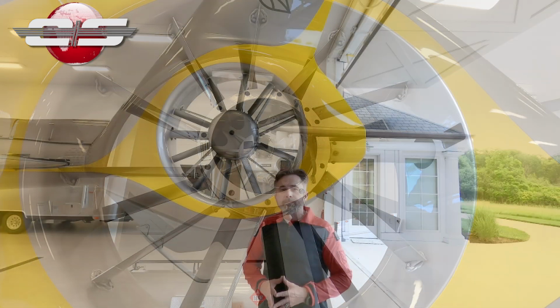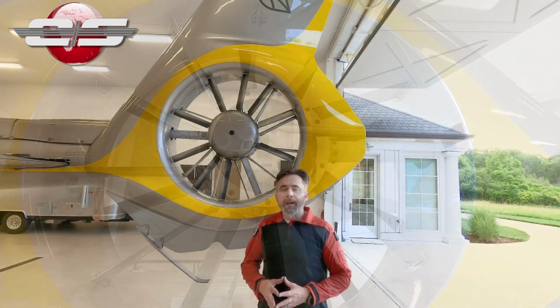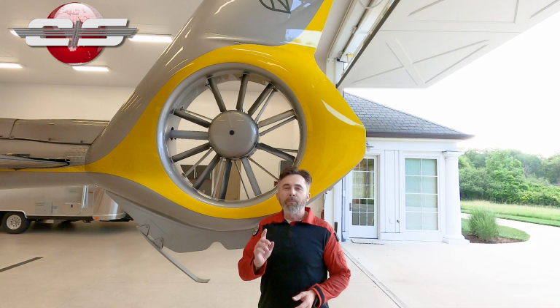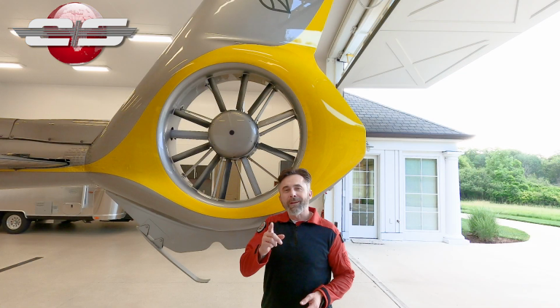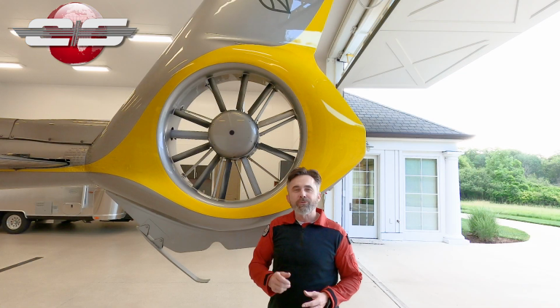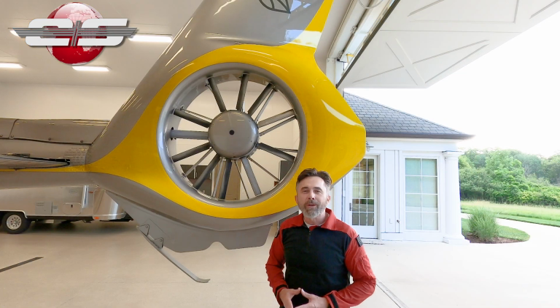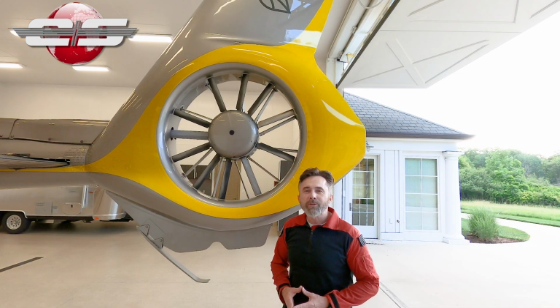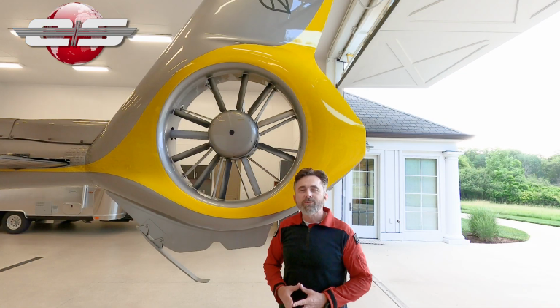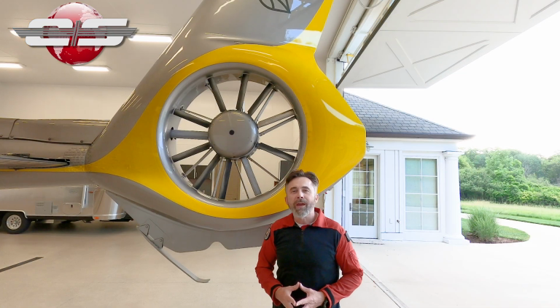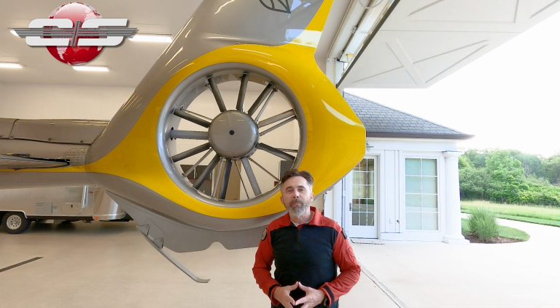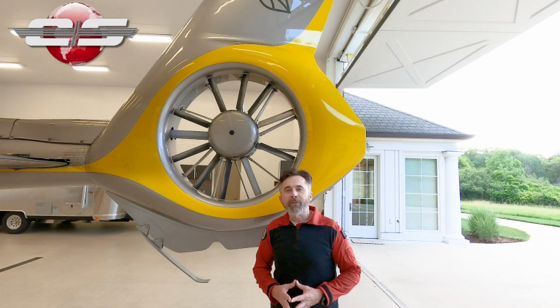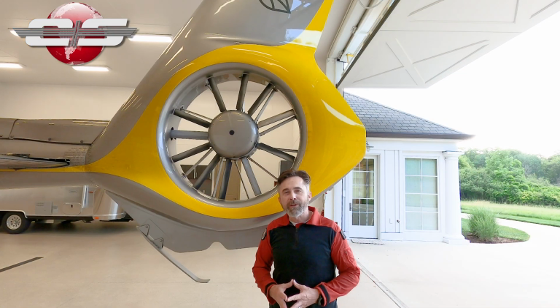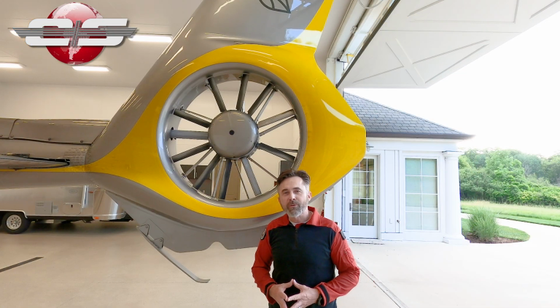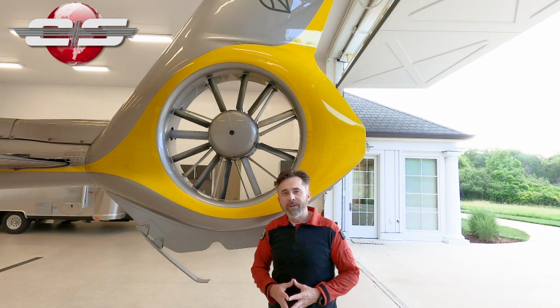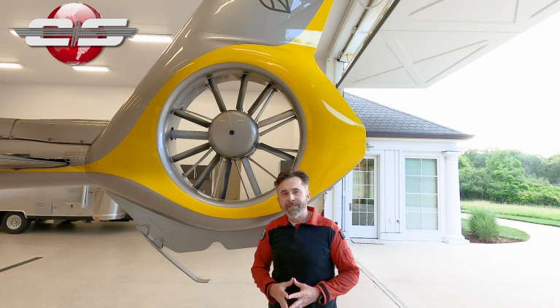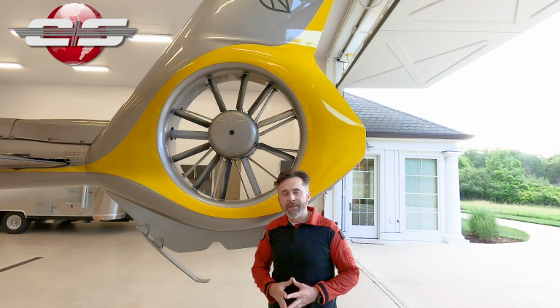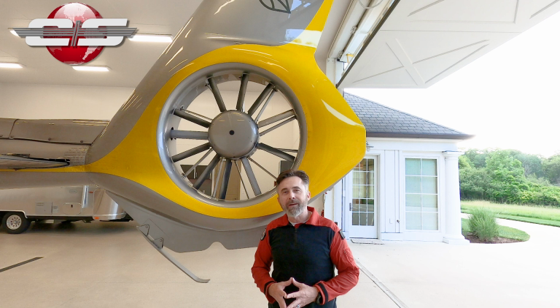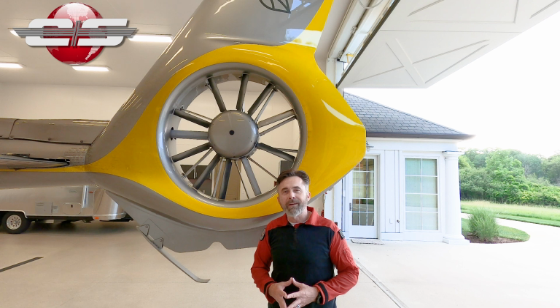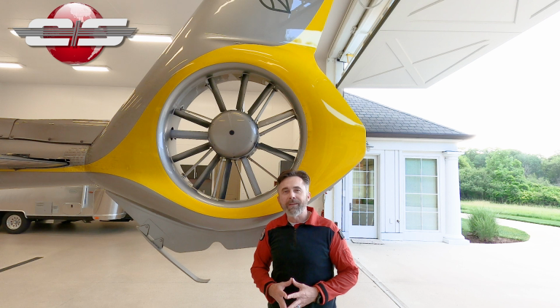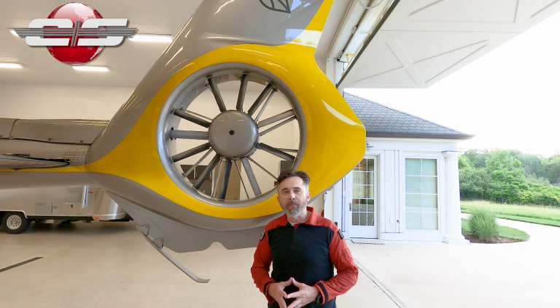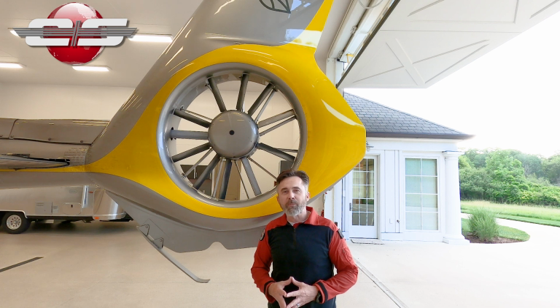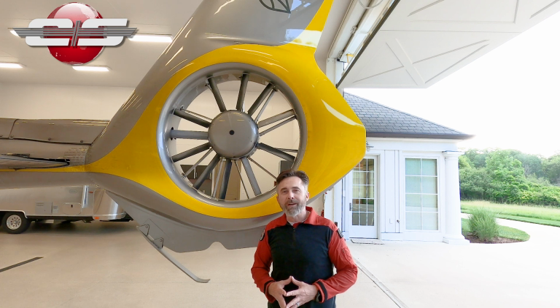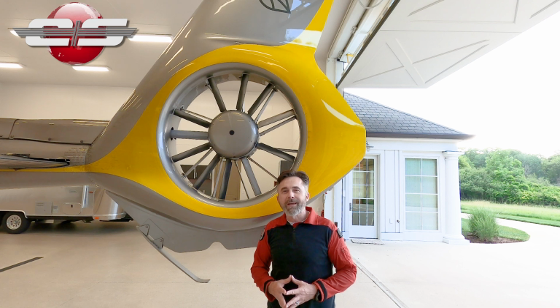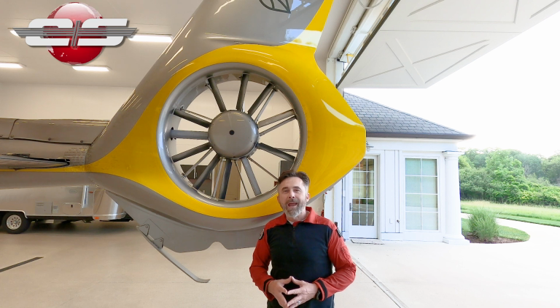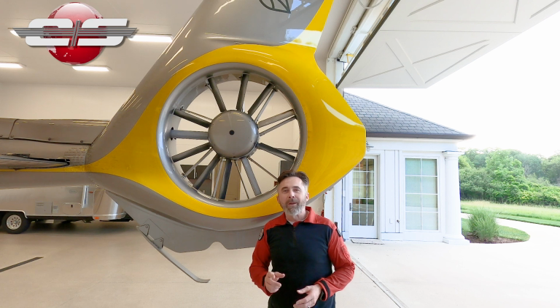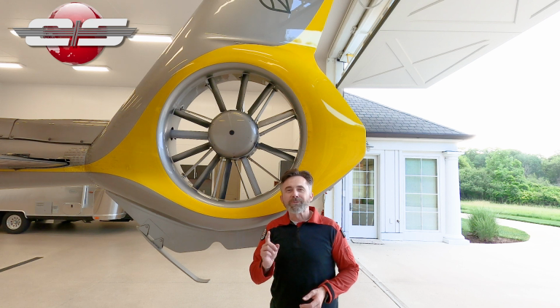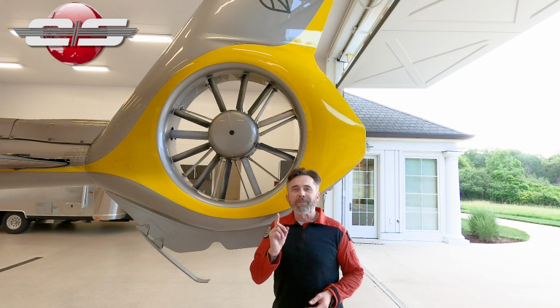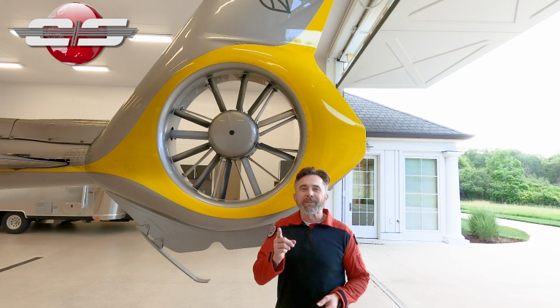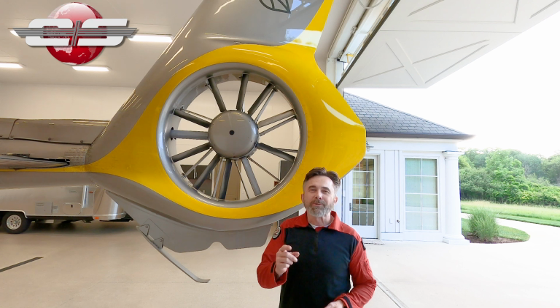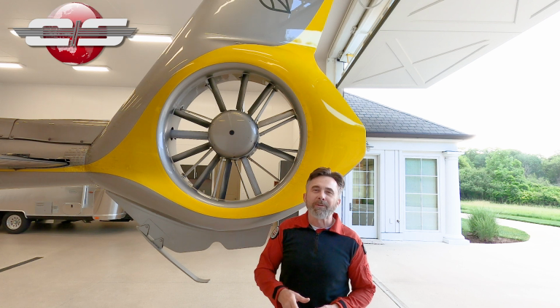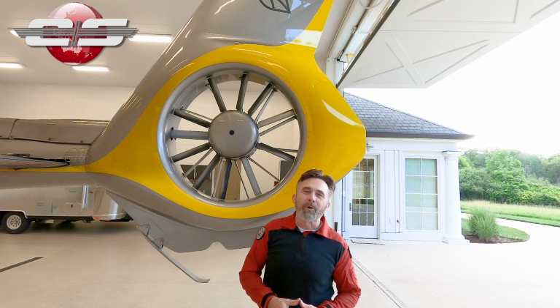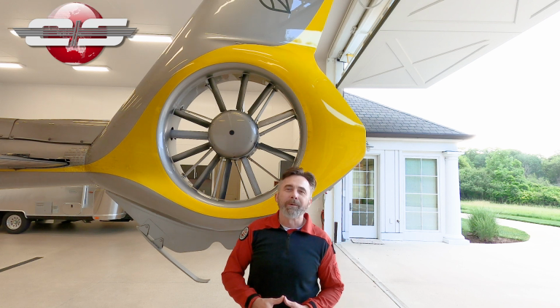I hope that answers any questions you have about the fenestron system on the Airbus products, and we'll see you at the next Eurosafety tutorial.